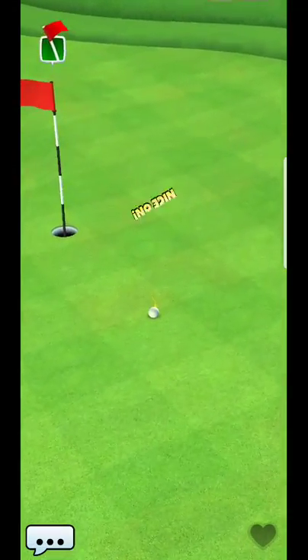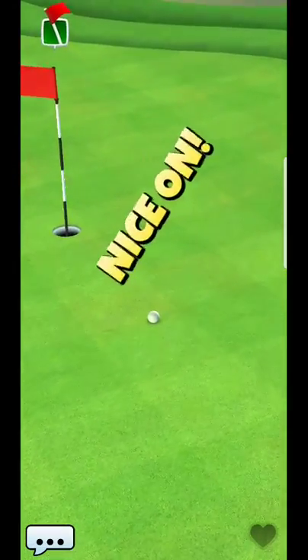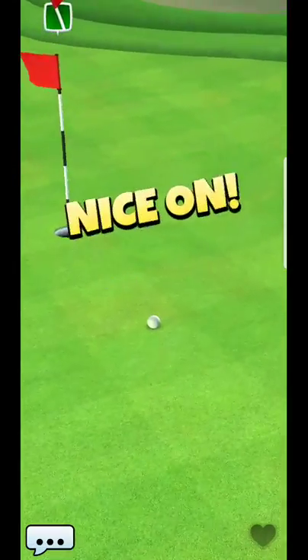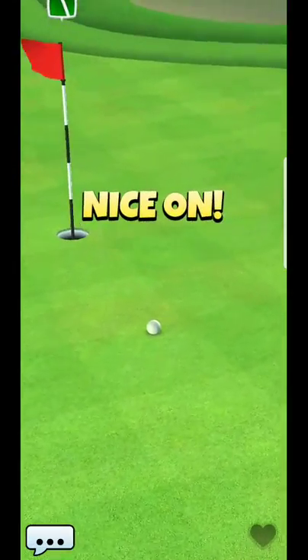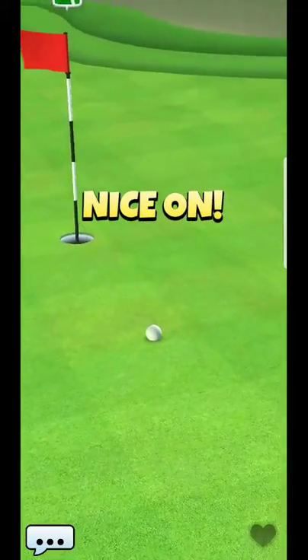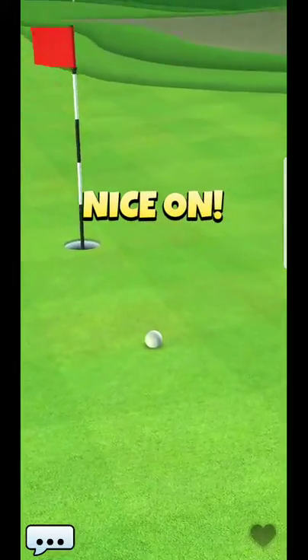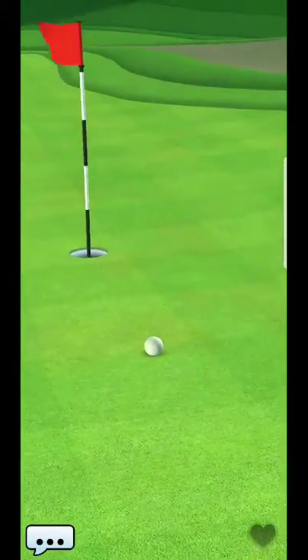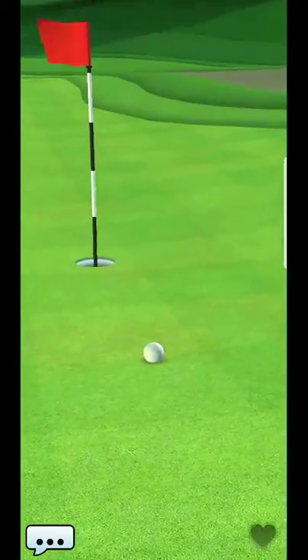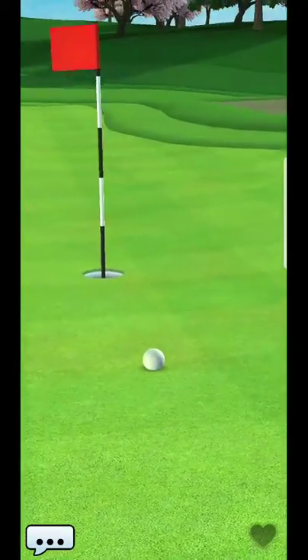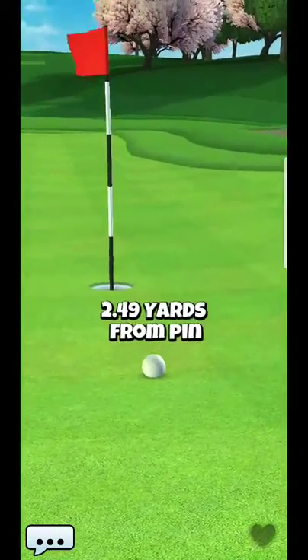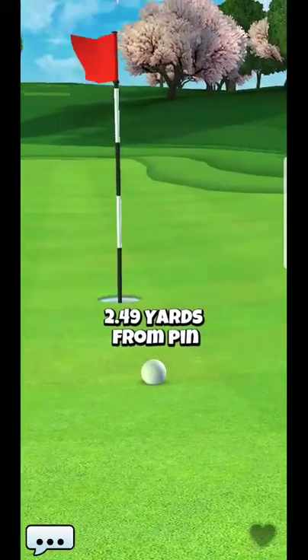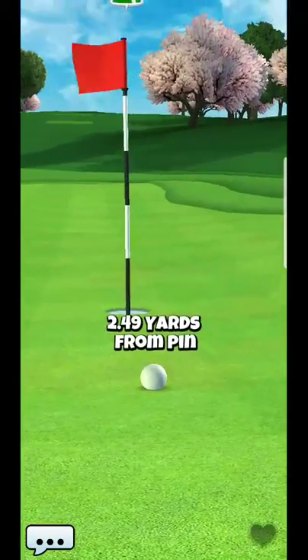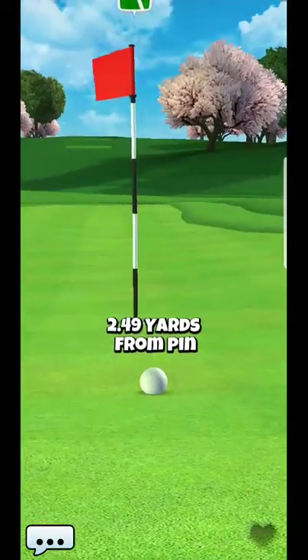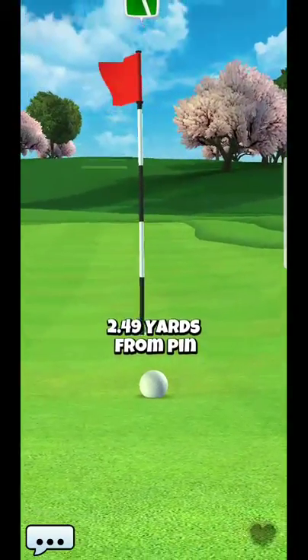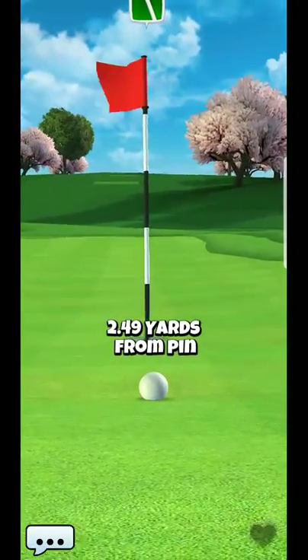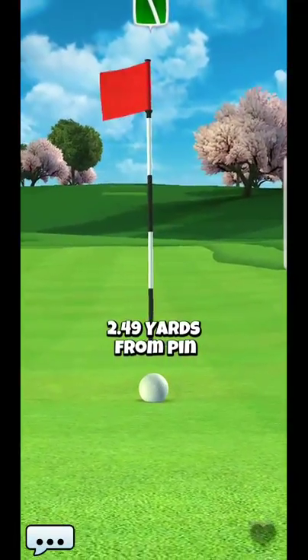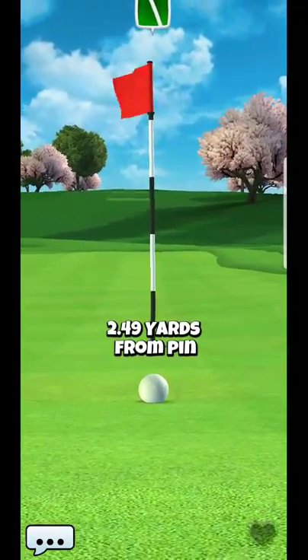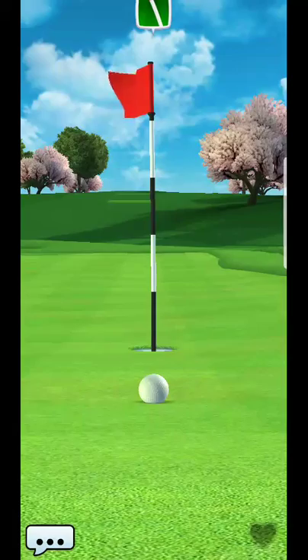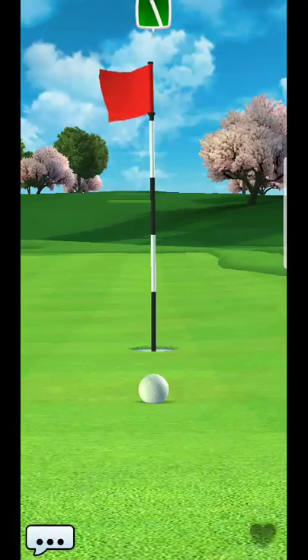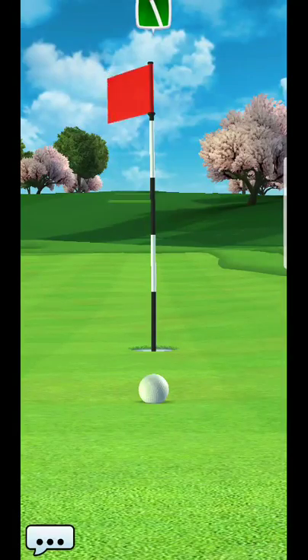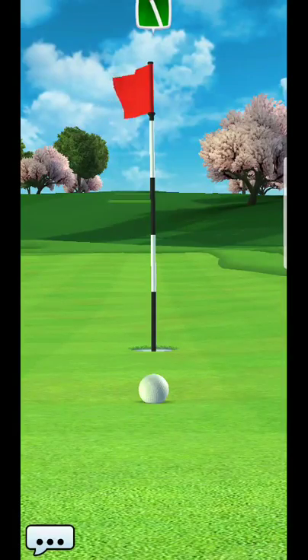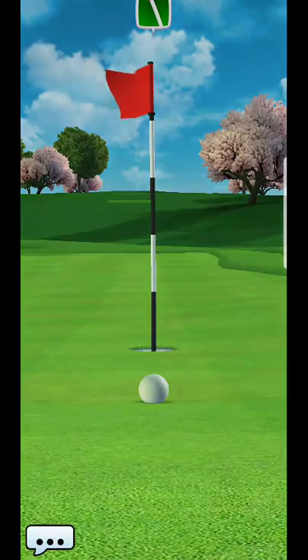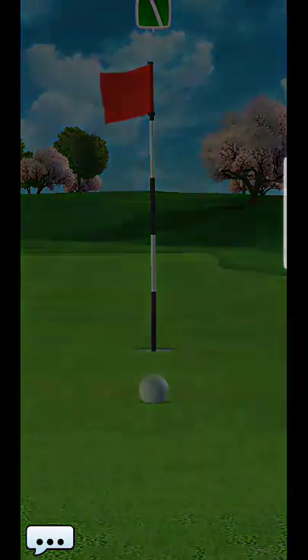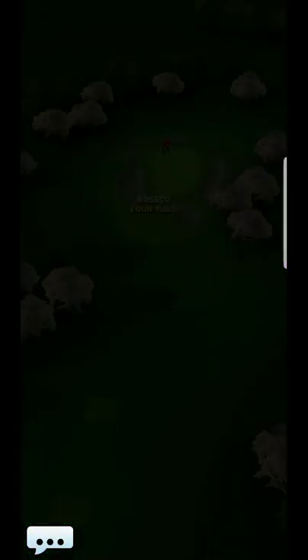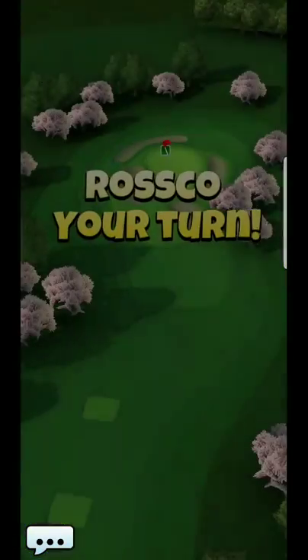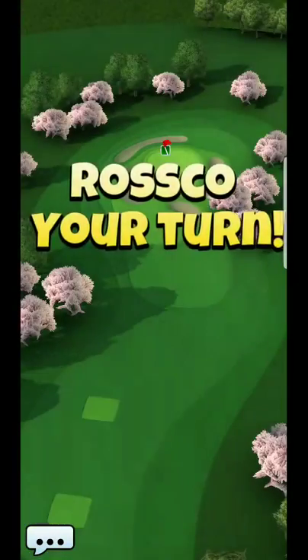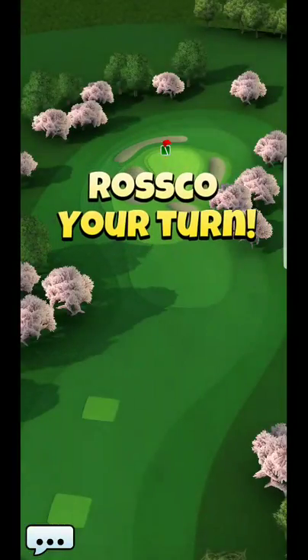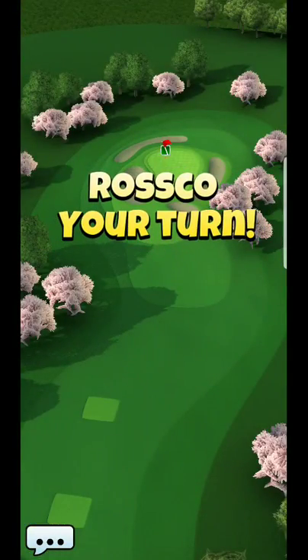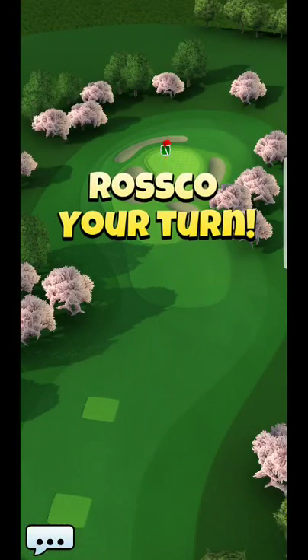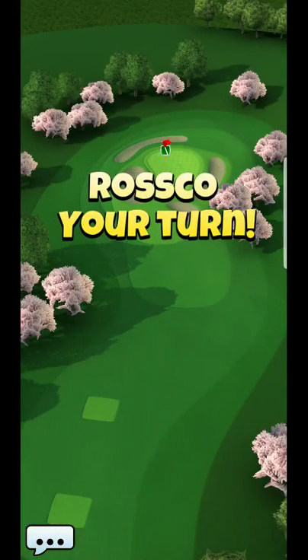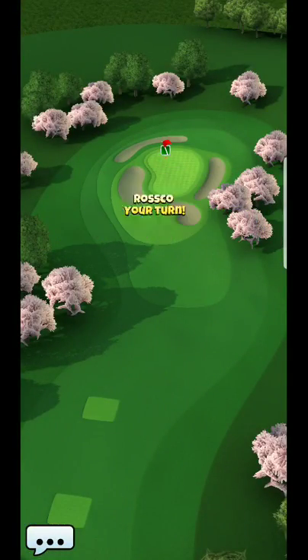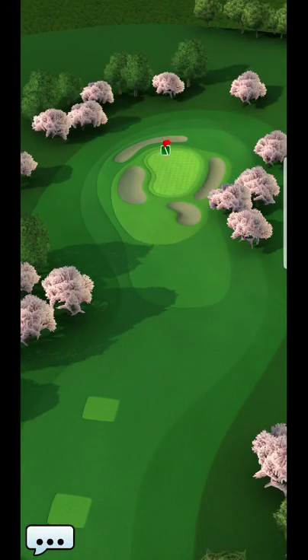And you can see it's kind of shooting right there. Just came in about a yard too fast, but on a very good line.